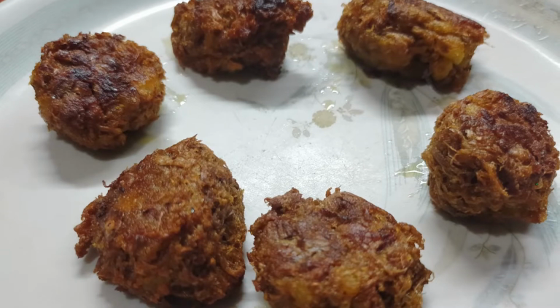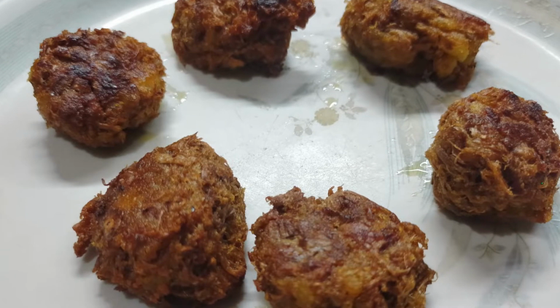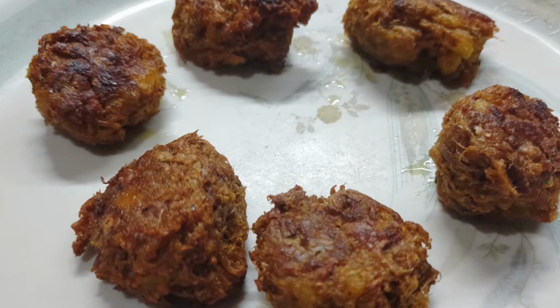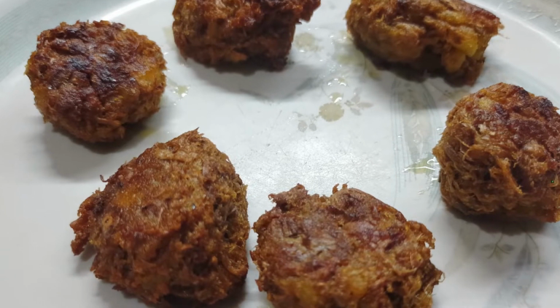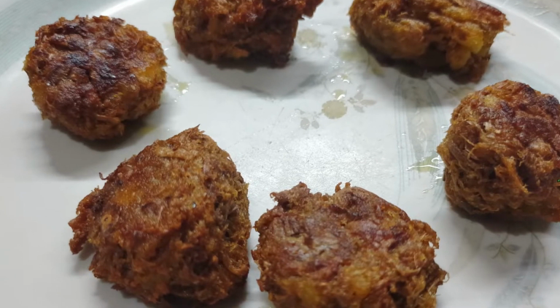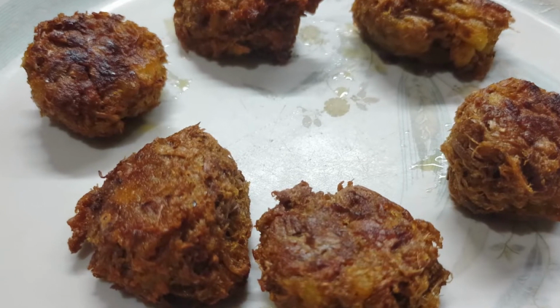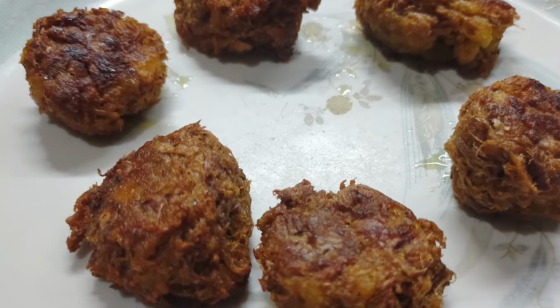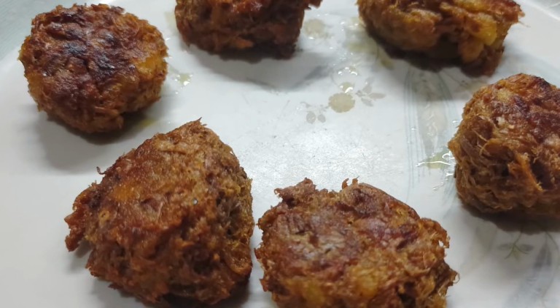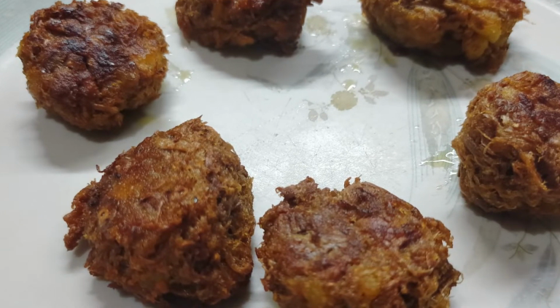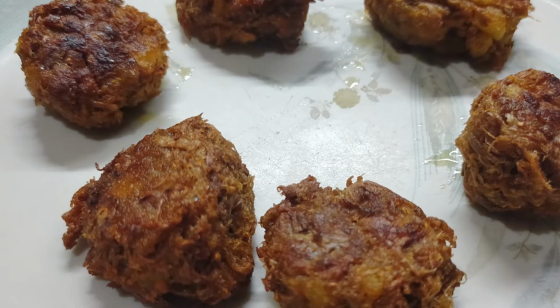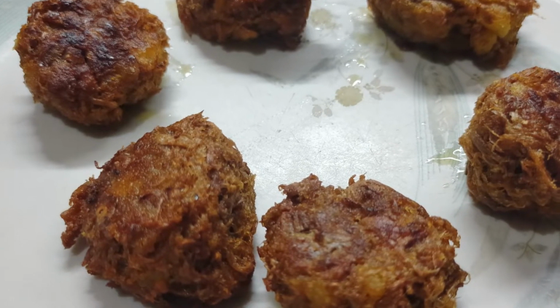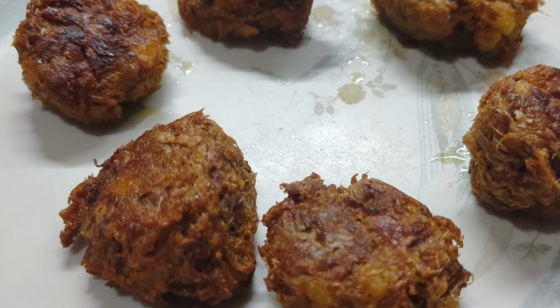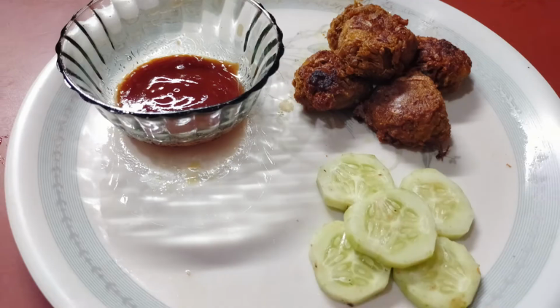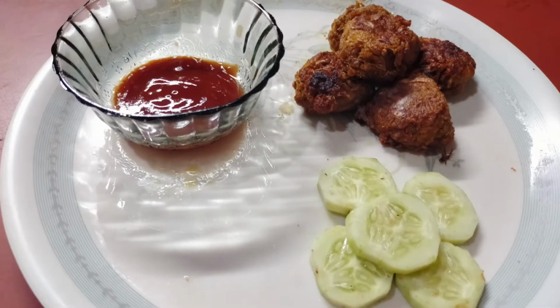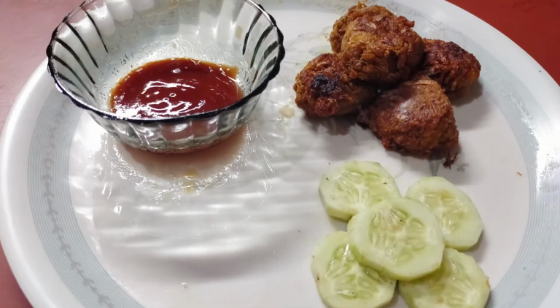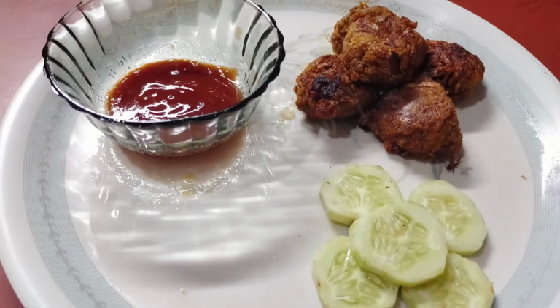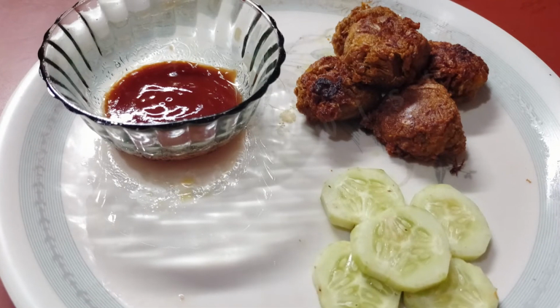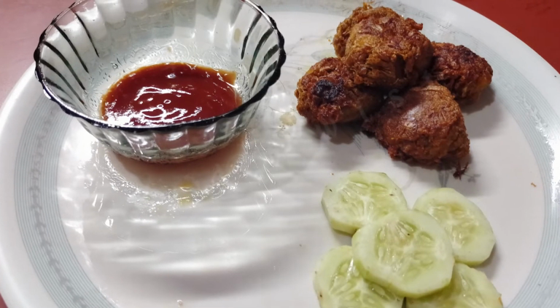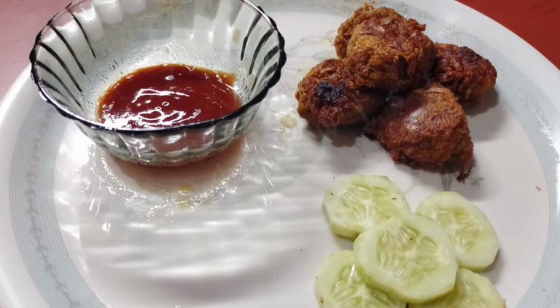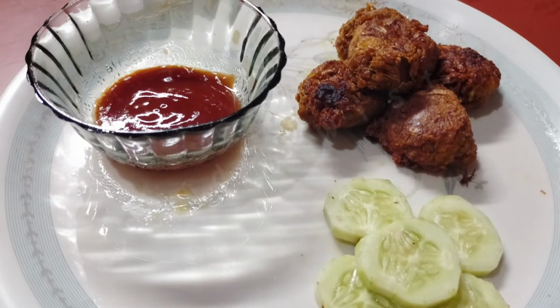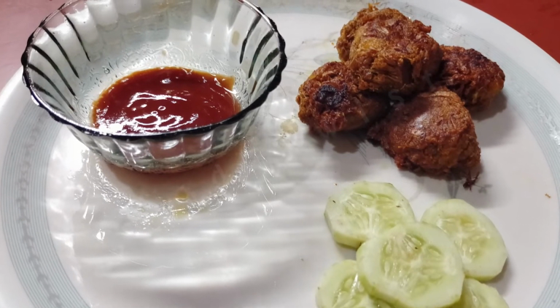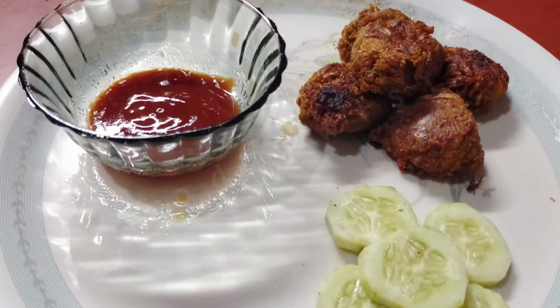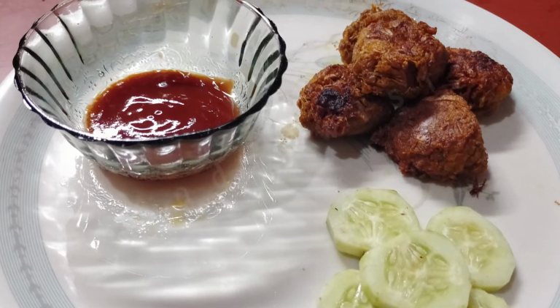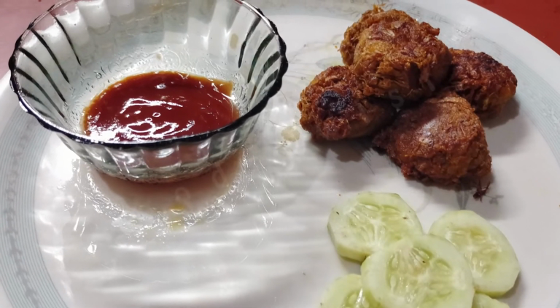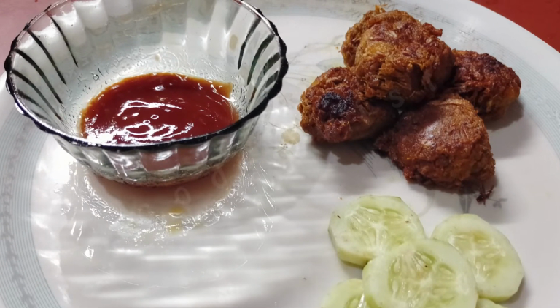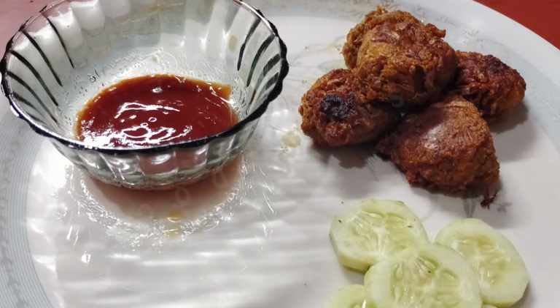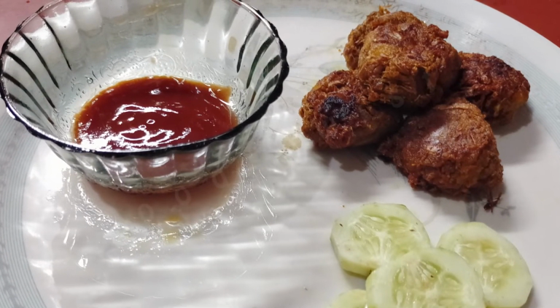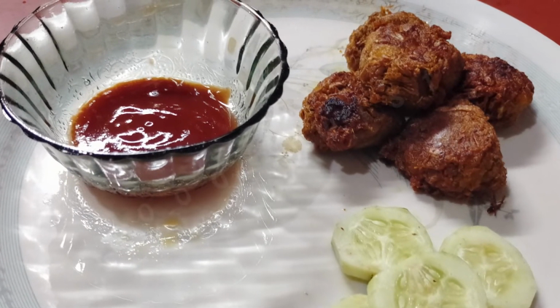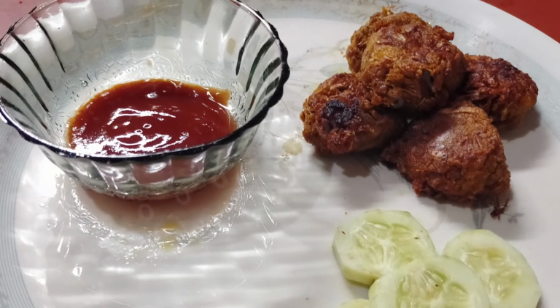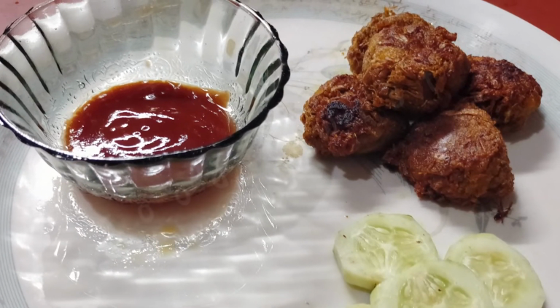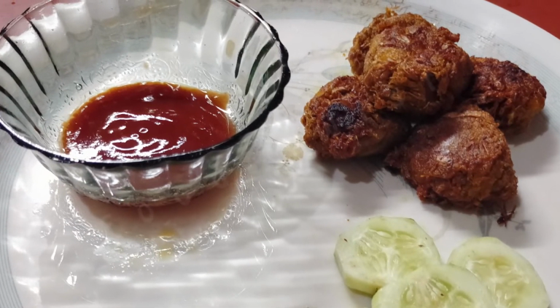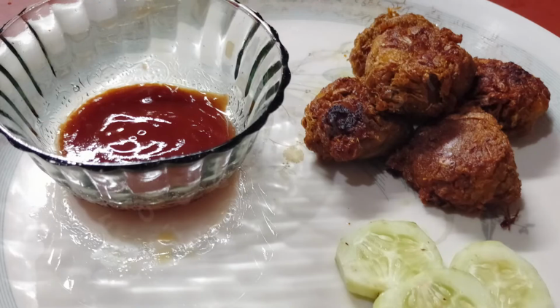If you have a taste of pure beer snacks, you can't eat it. Do you like to eat it?